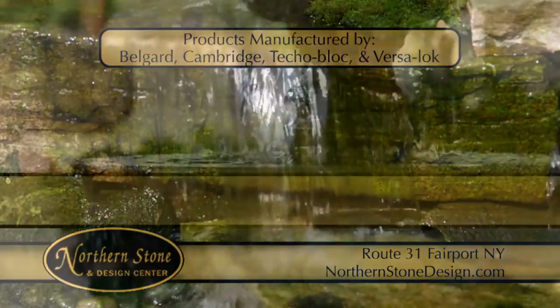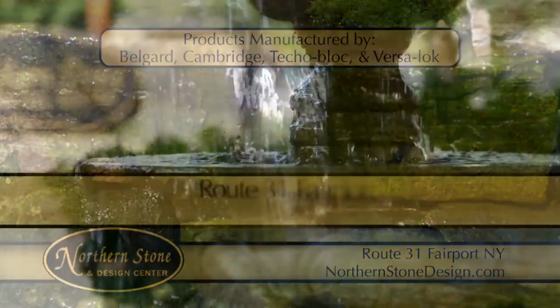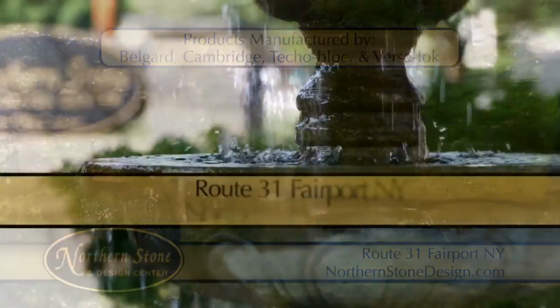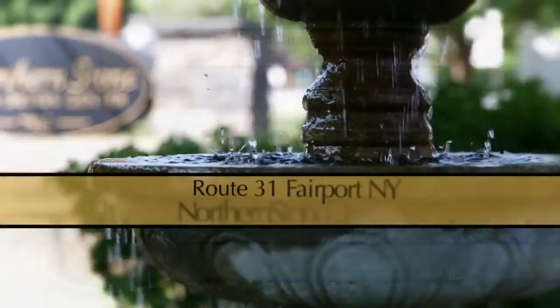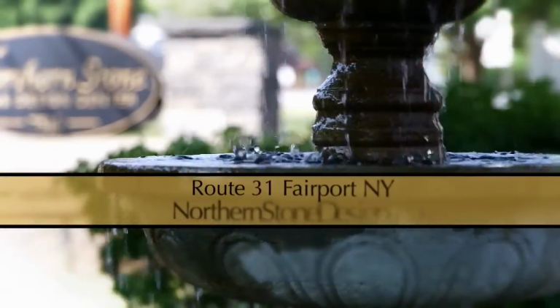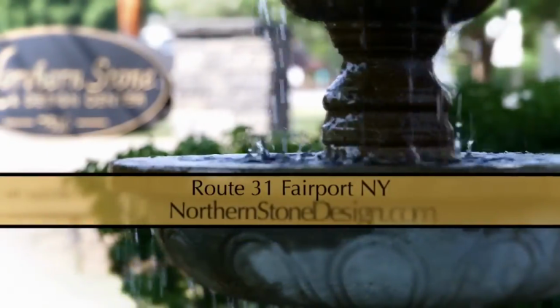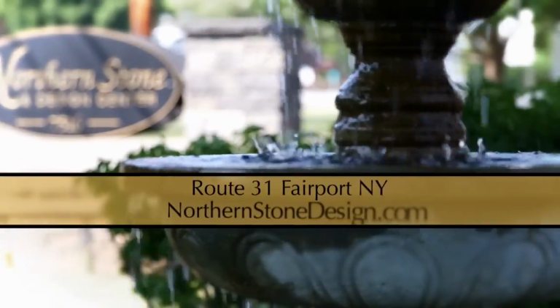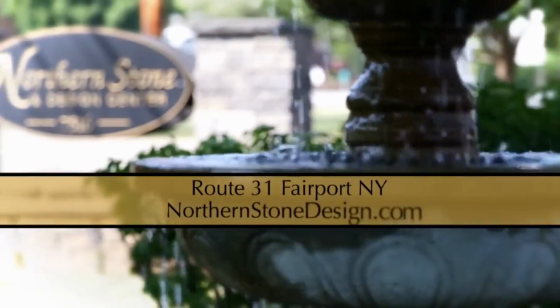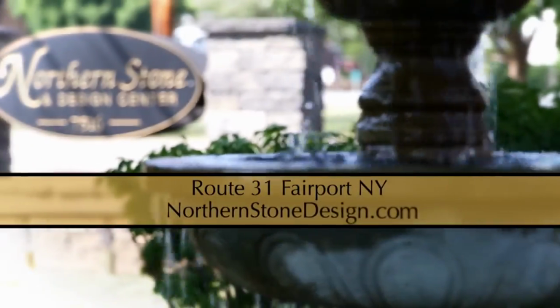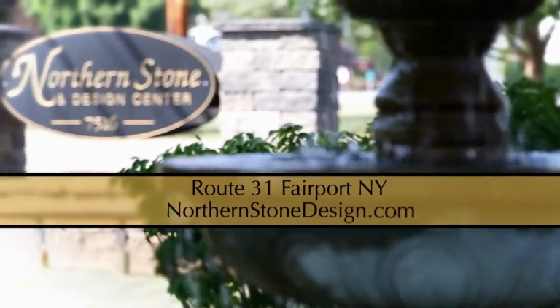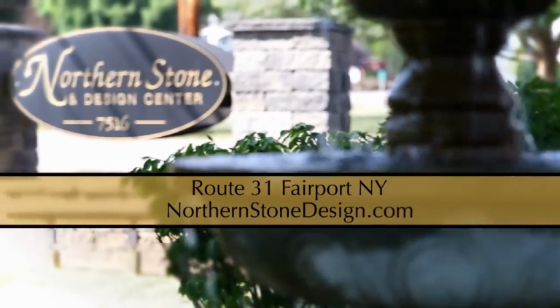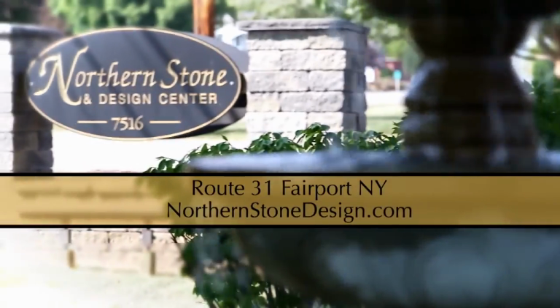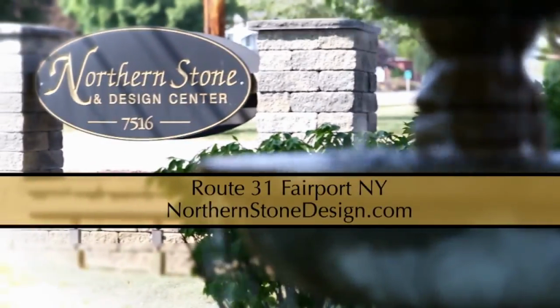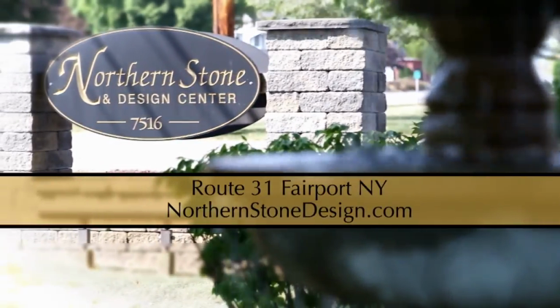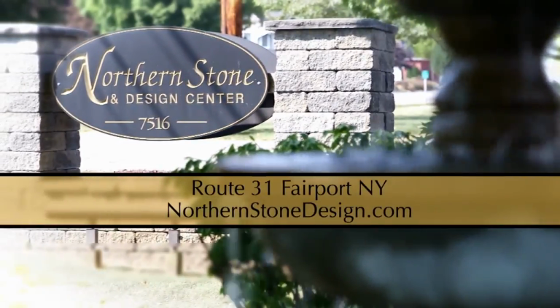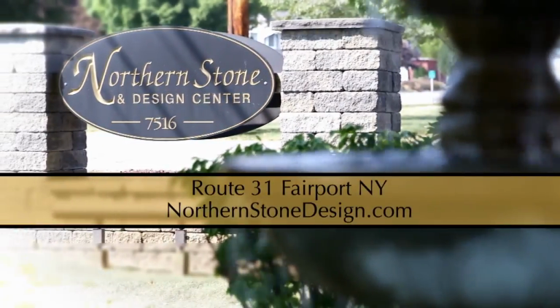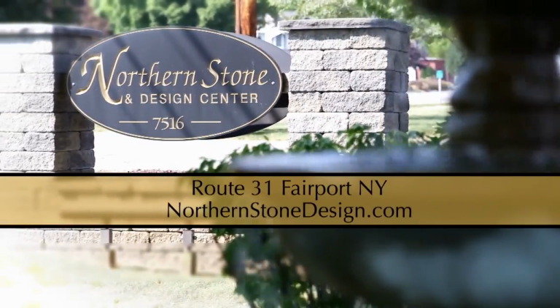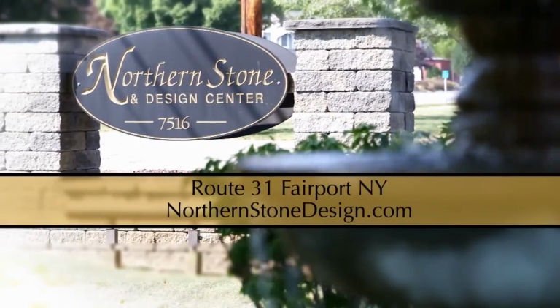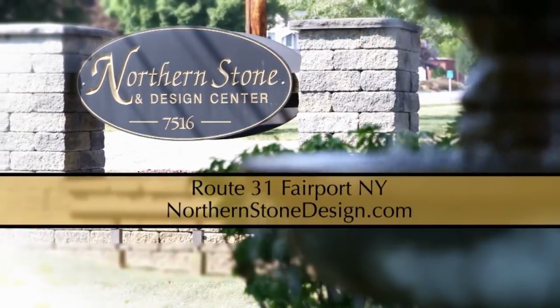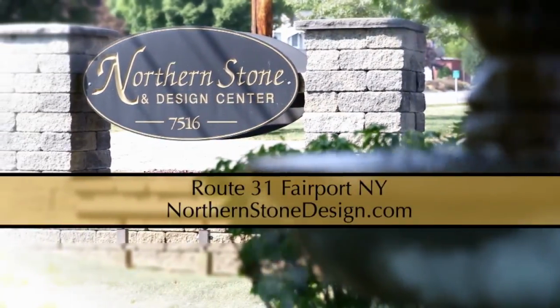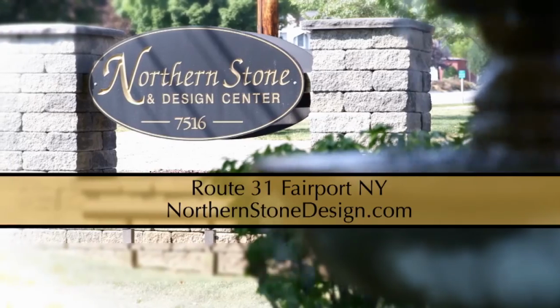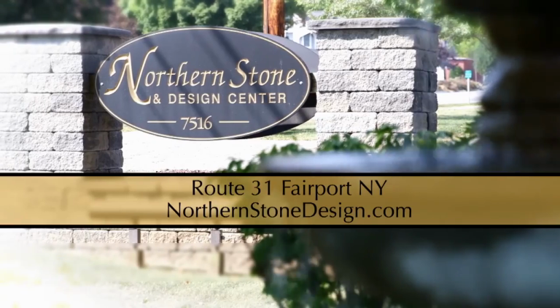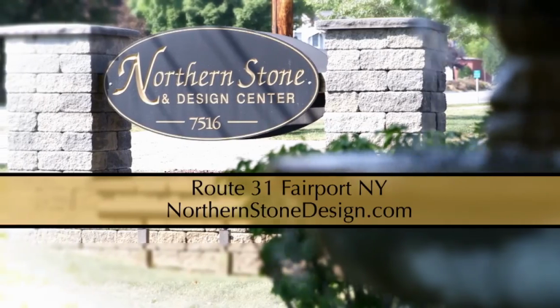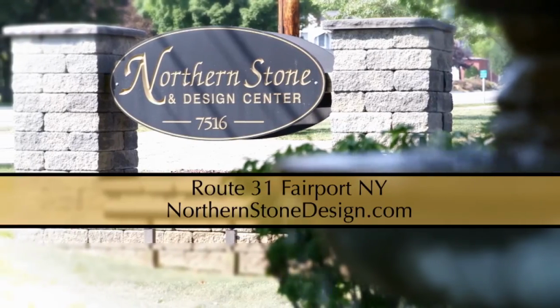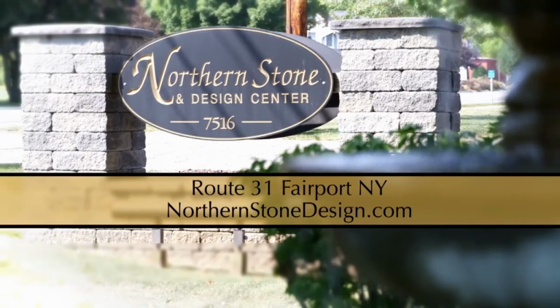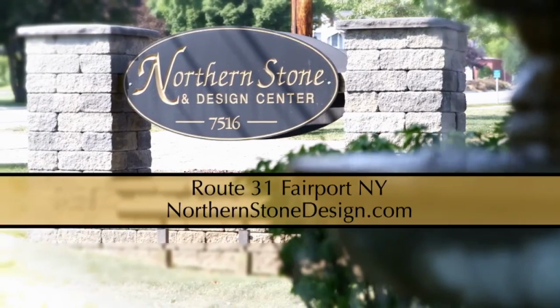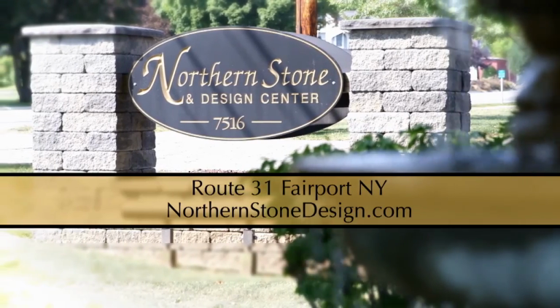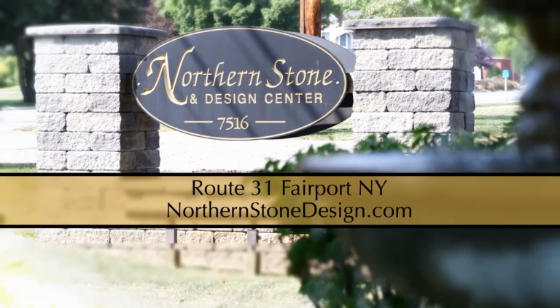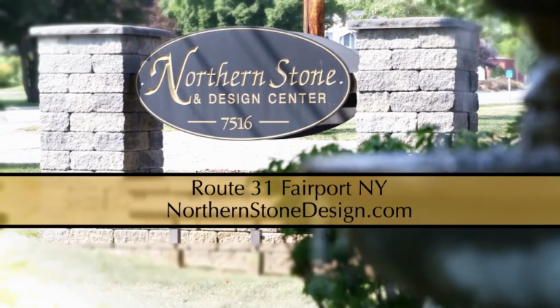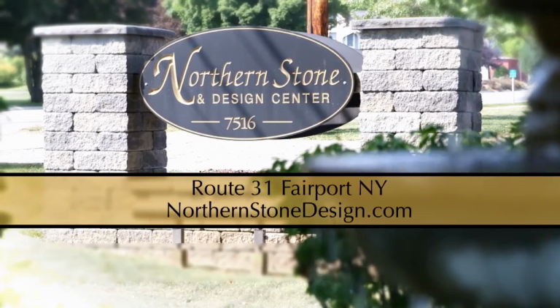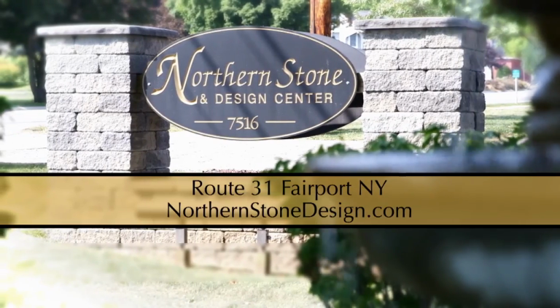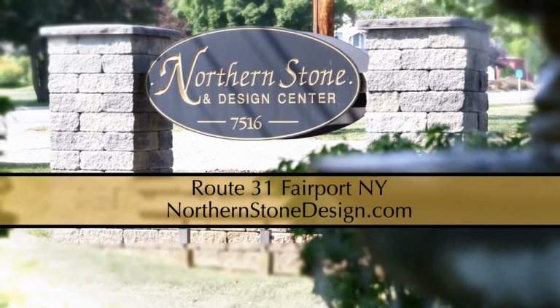Come see us today. Northern Stone & Design, Route 31 in Fairport or northernstonedesign.com.